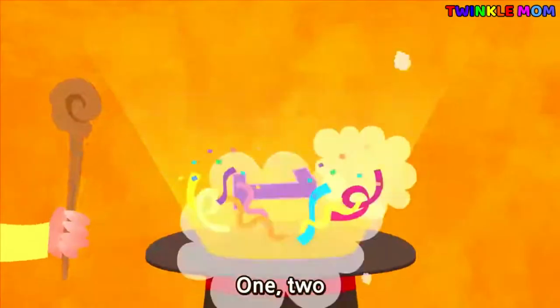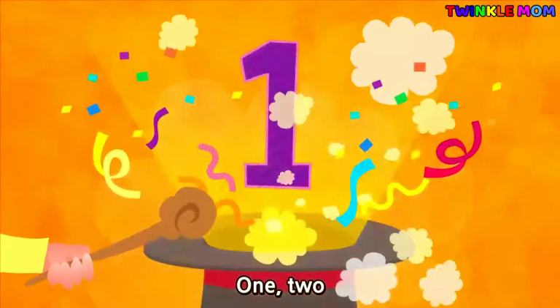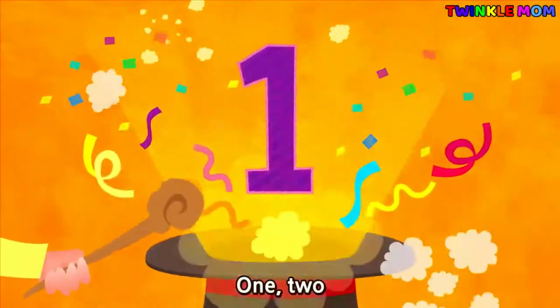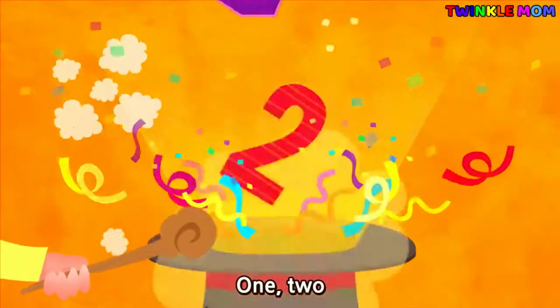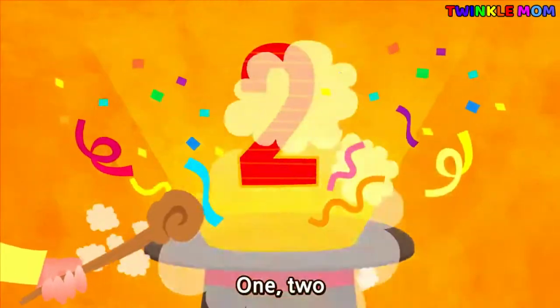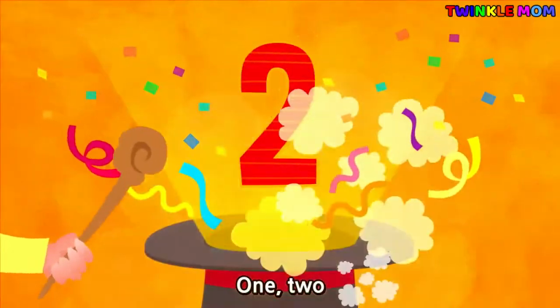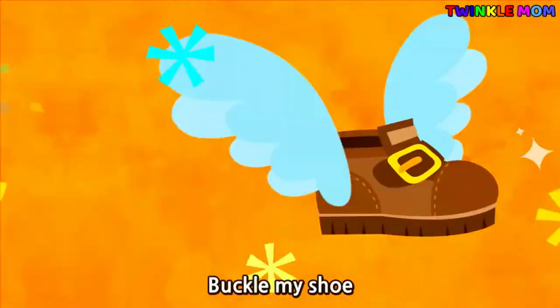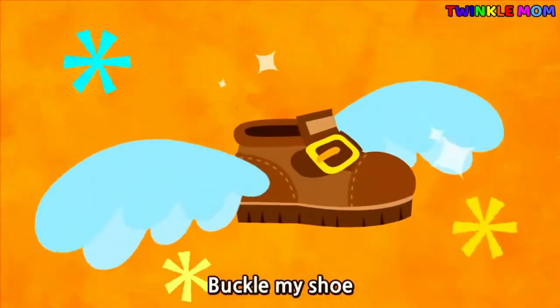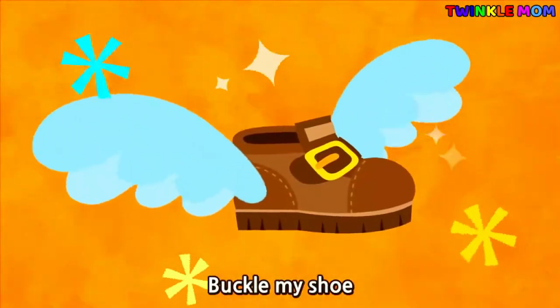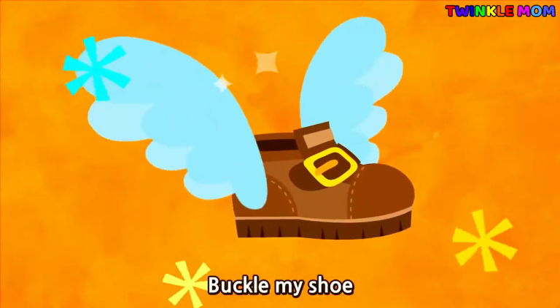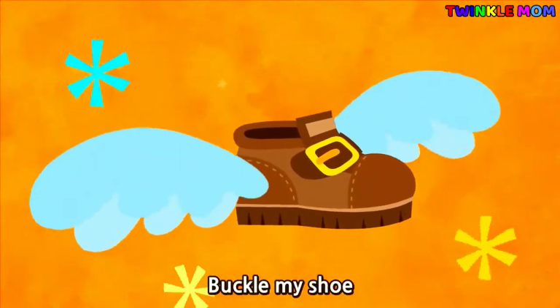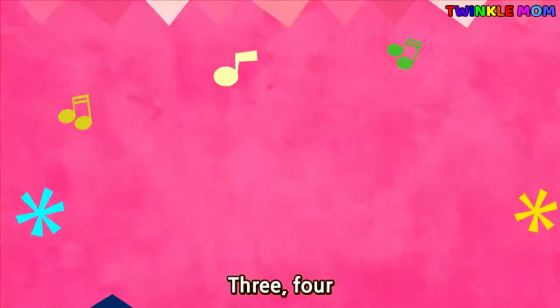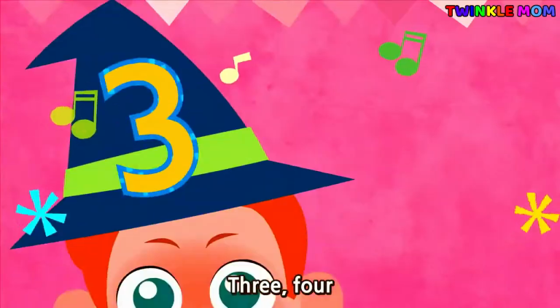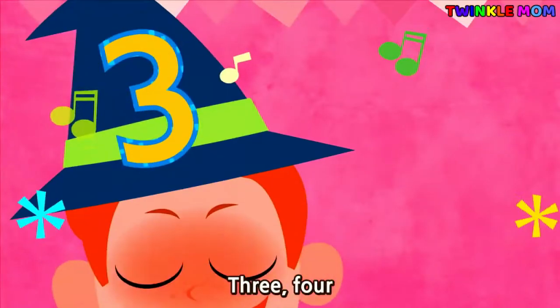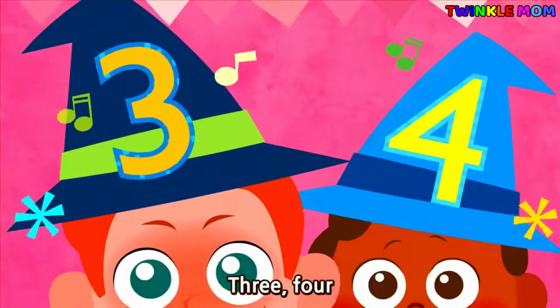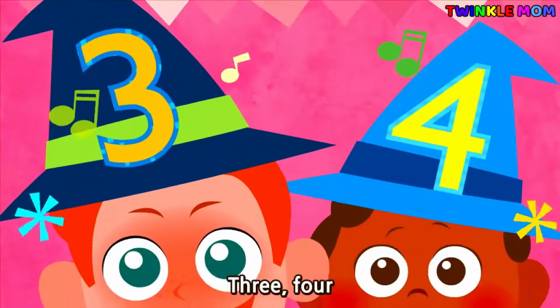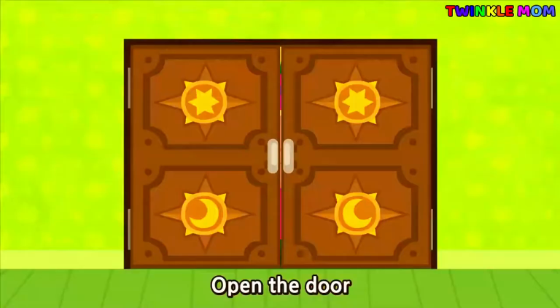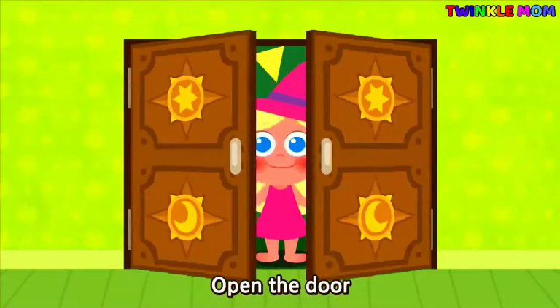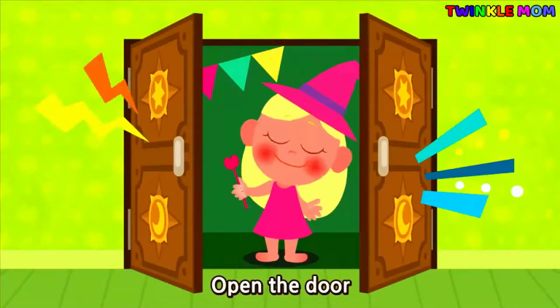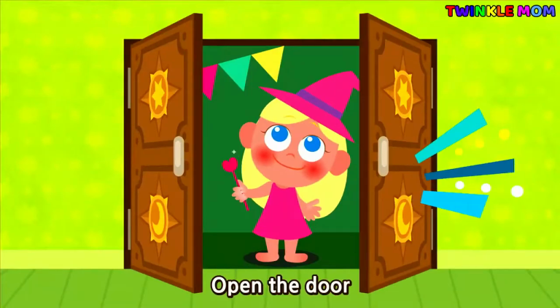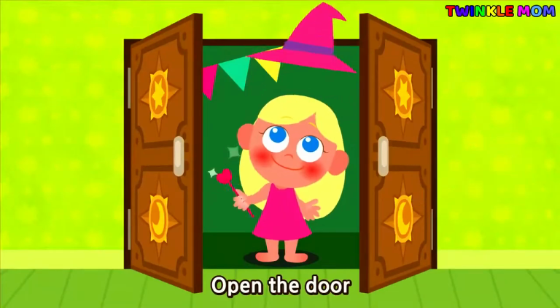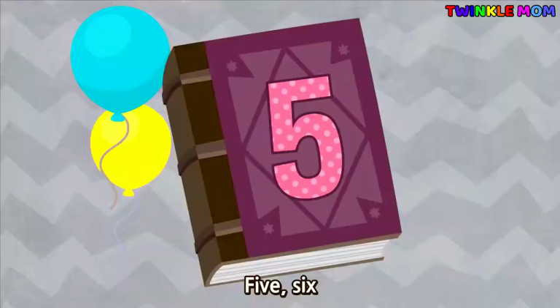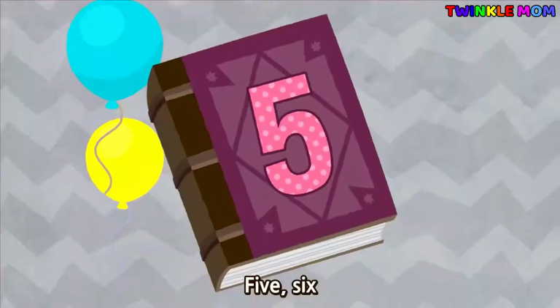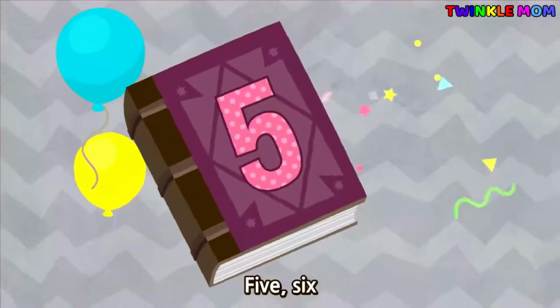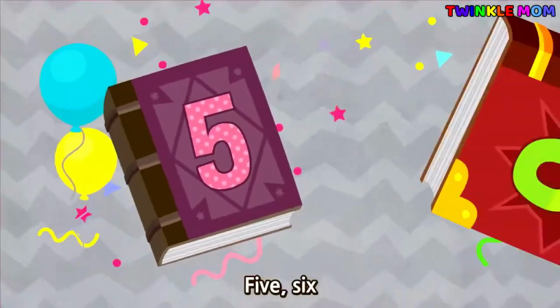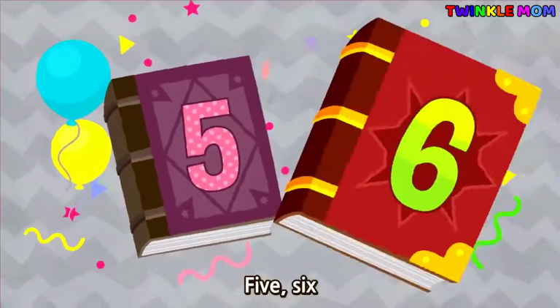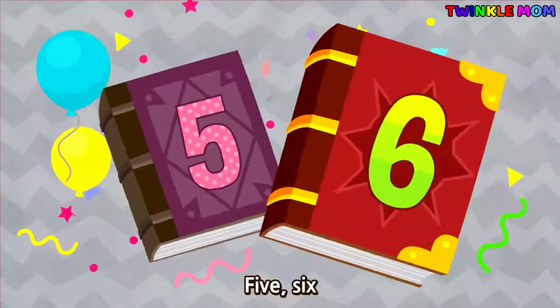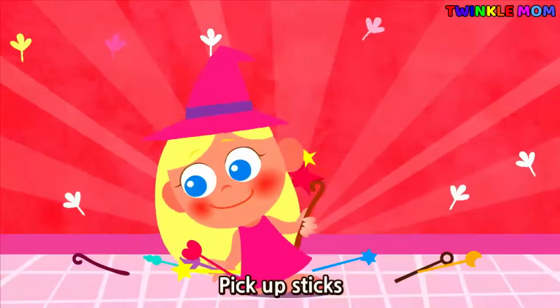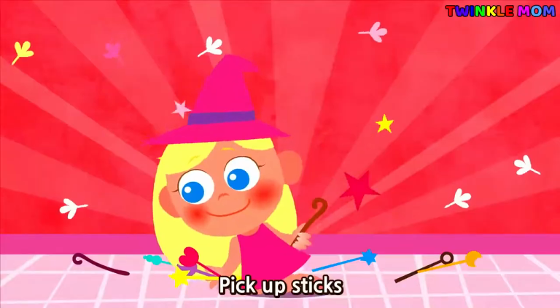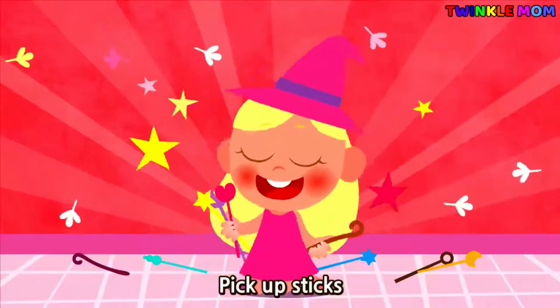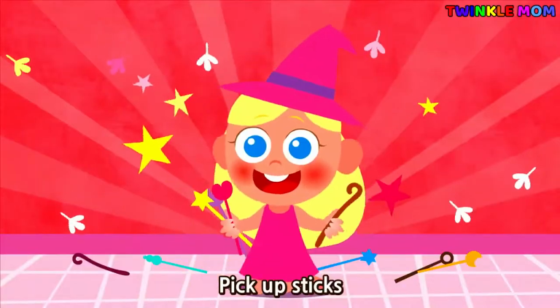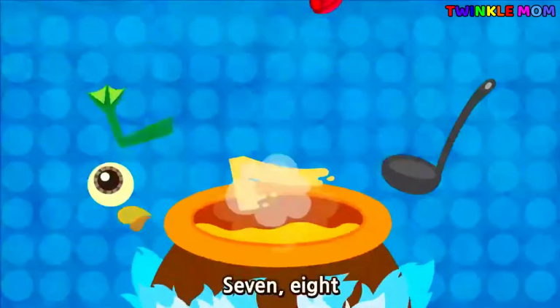1, 2, buckle my shoe, 3, 4, open the door, 5, 6, pick up sticks.